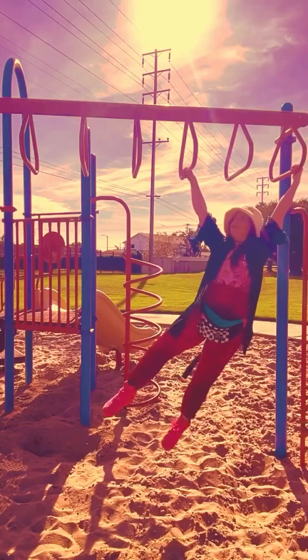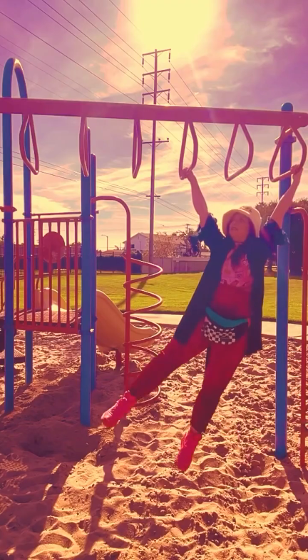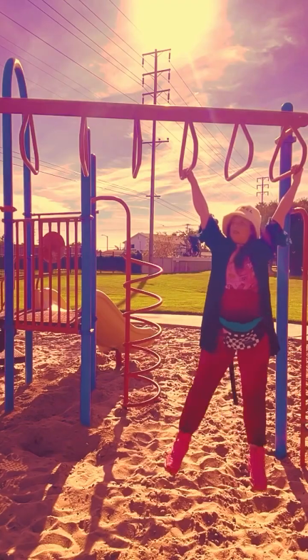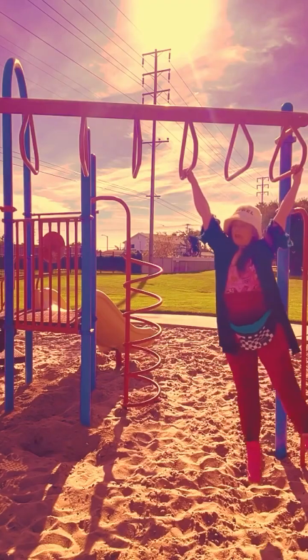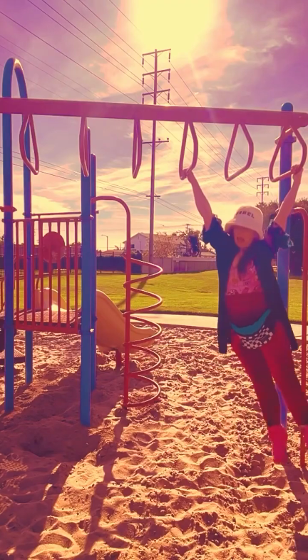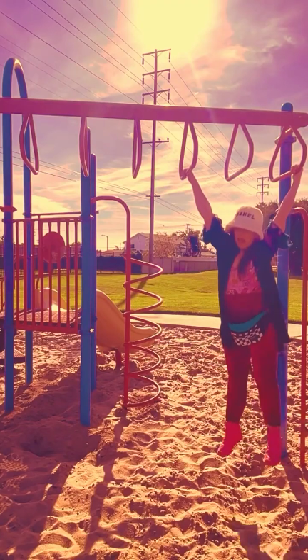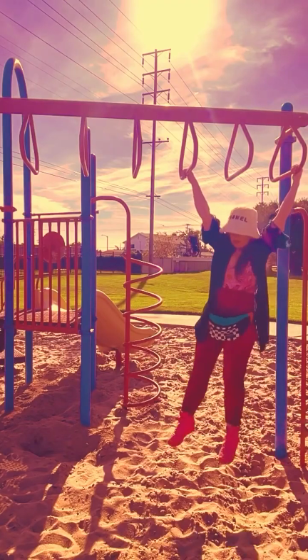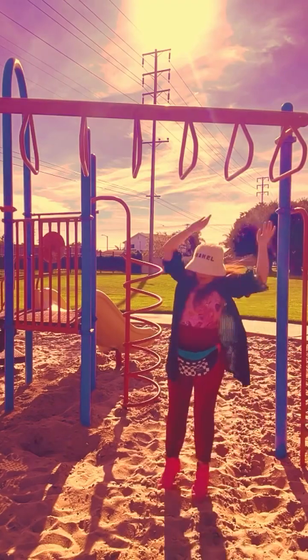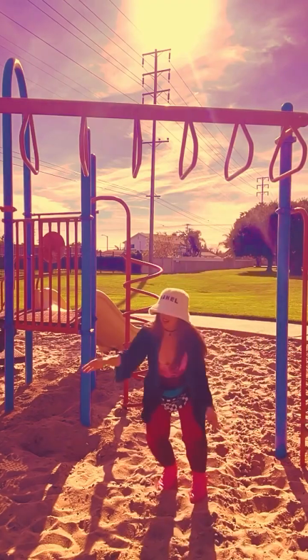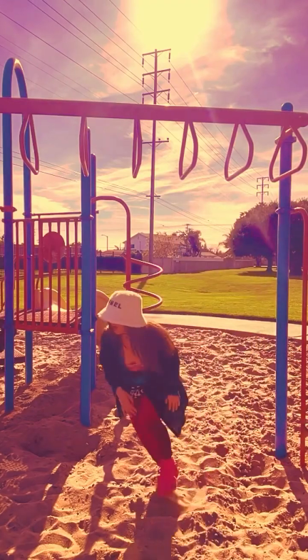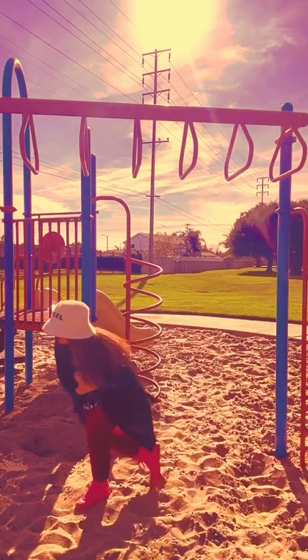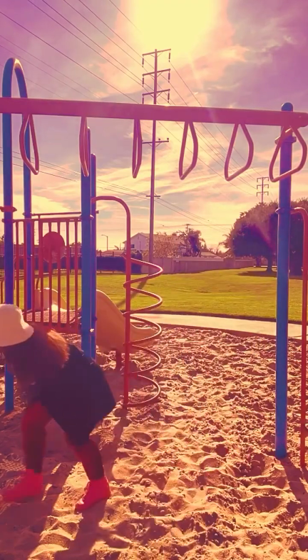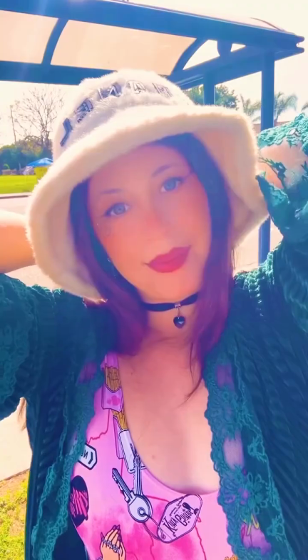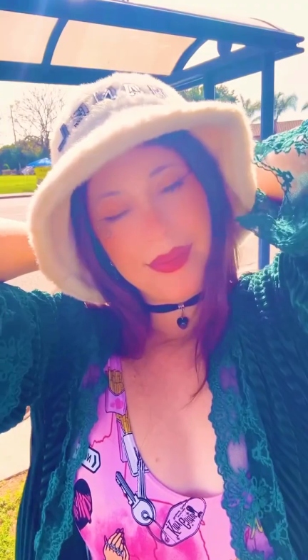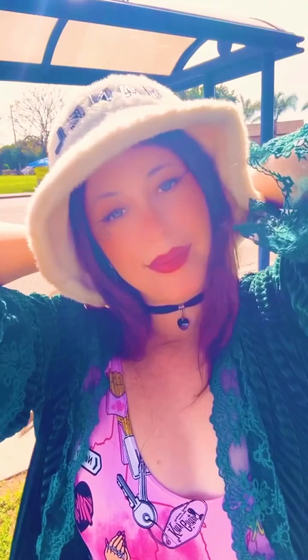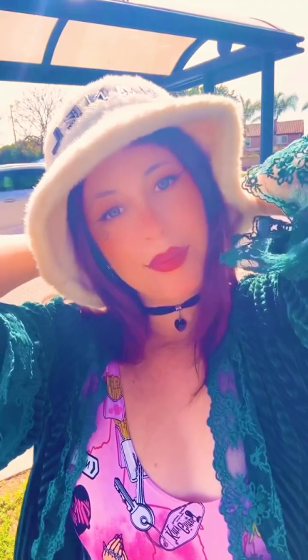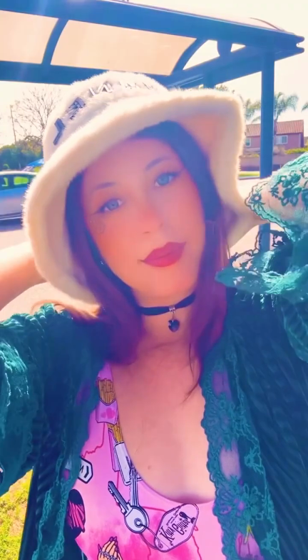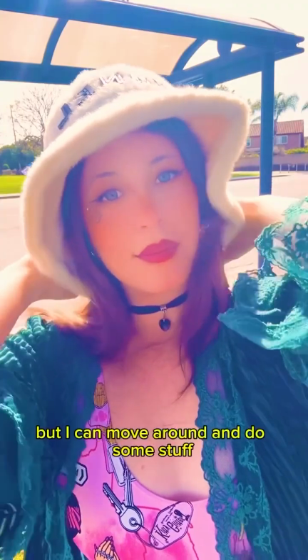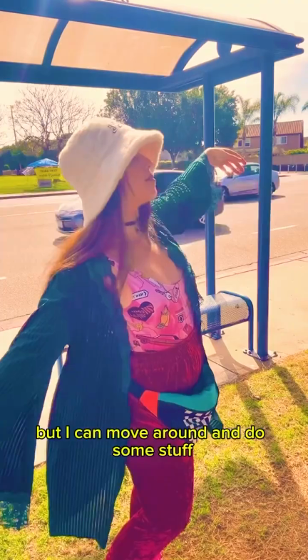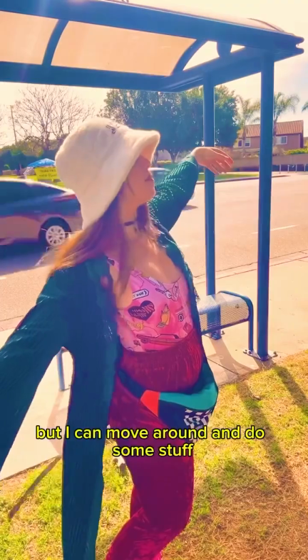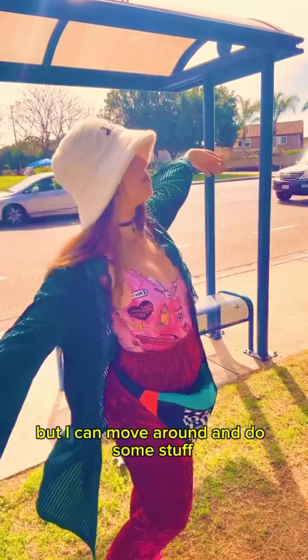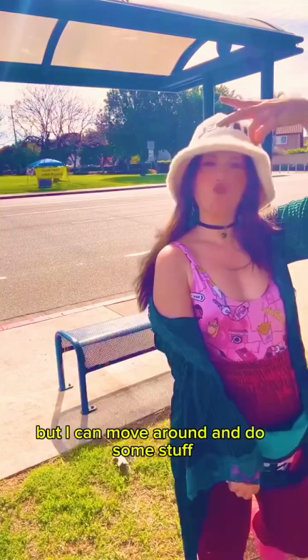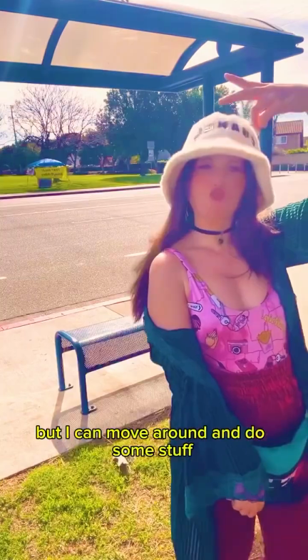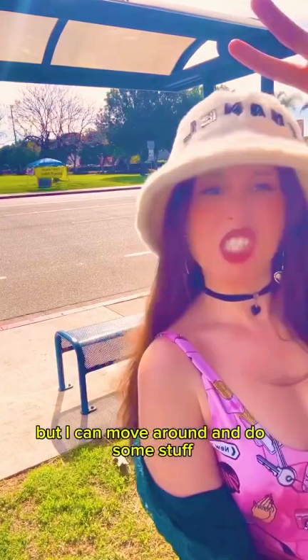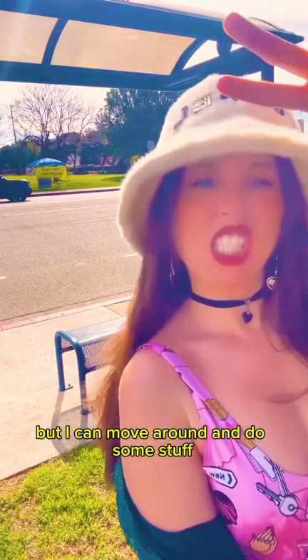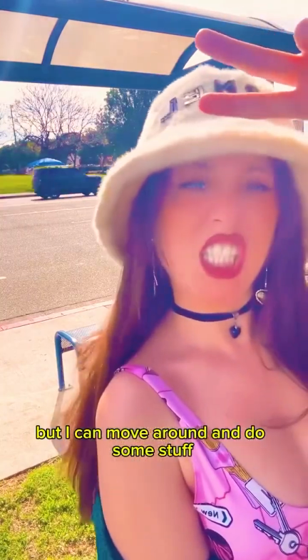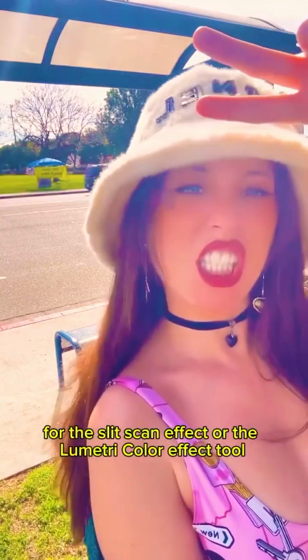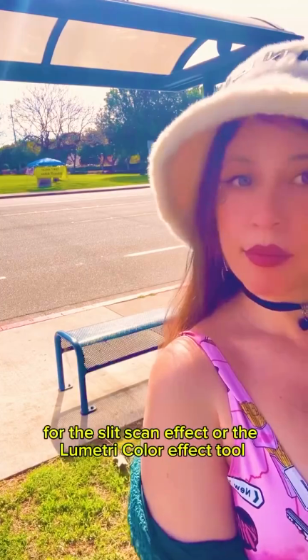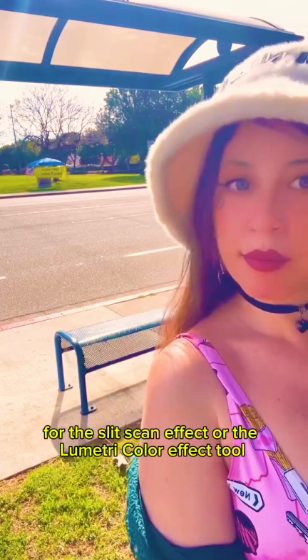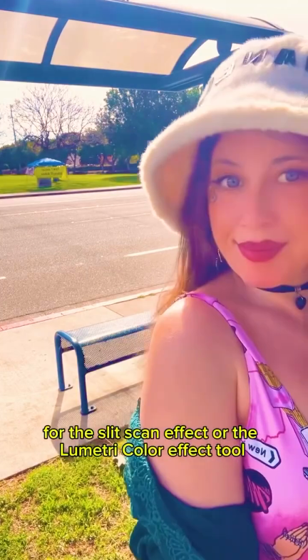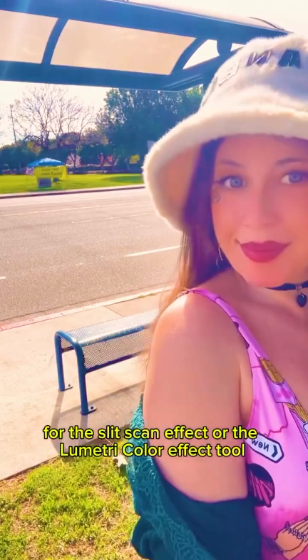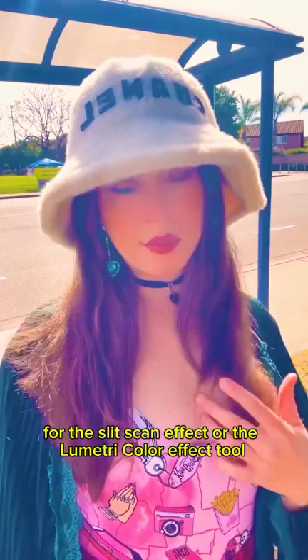I get to the park — I'm not as athletic as I thought, but I can move around and do some stuff with the slit scan effect.